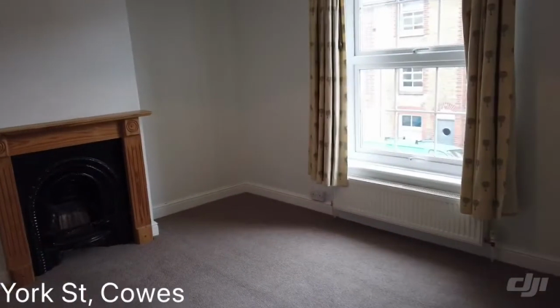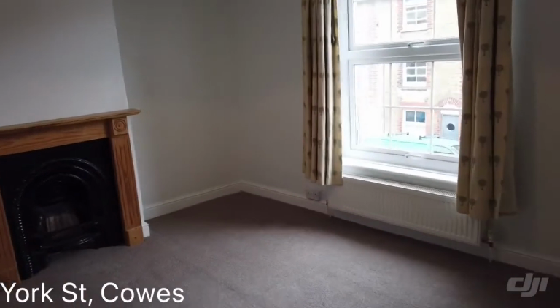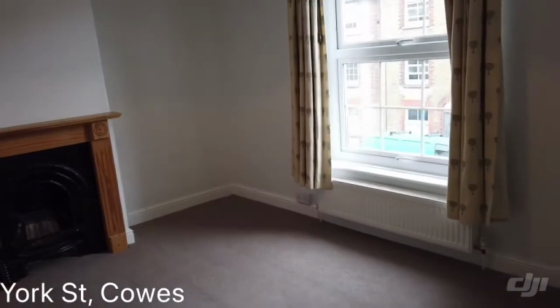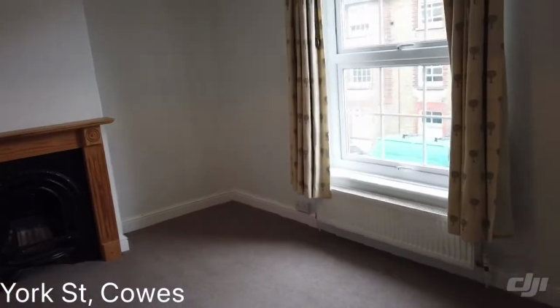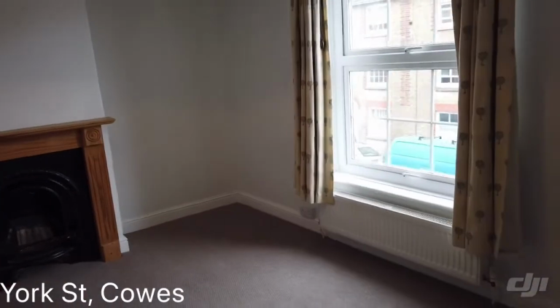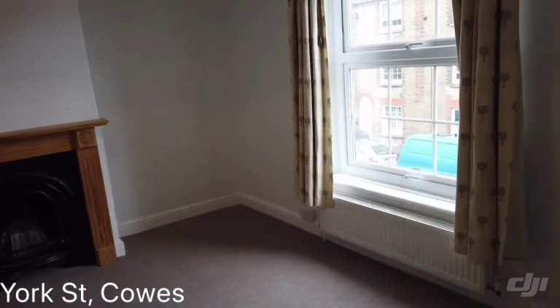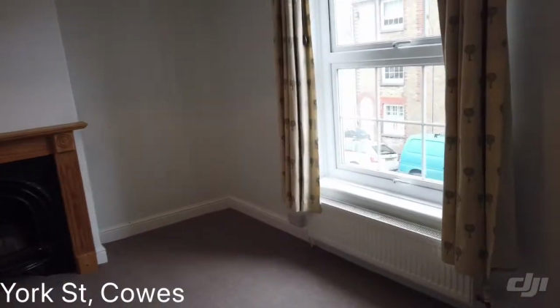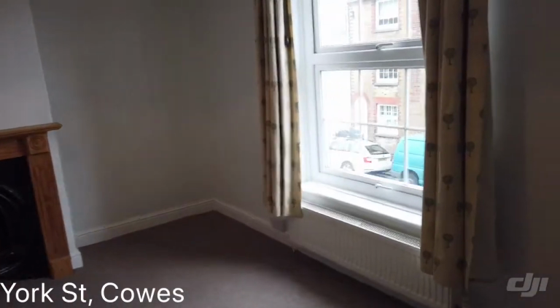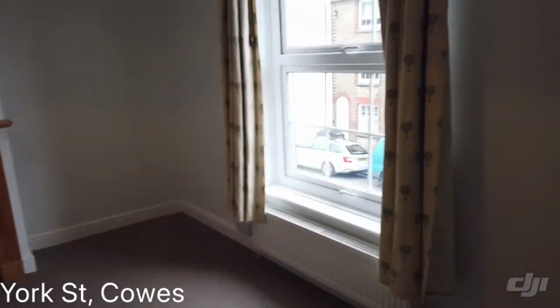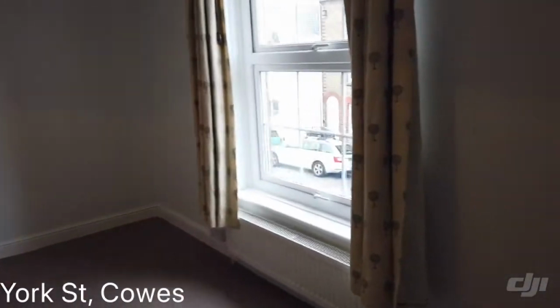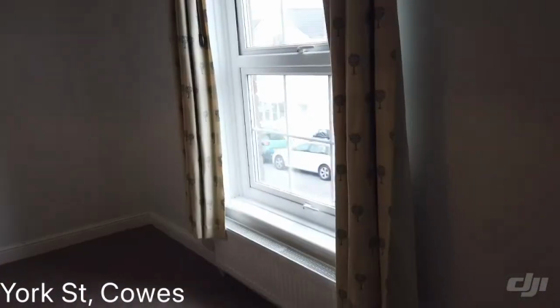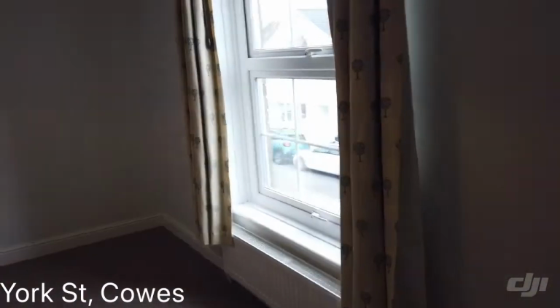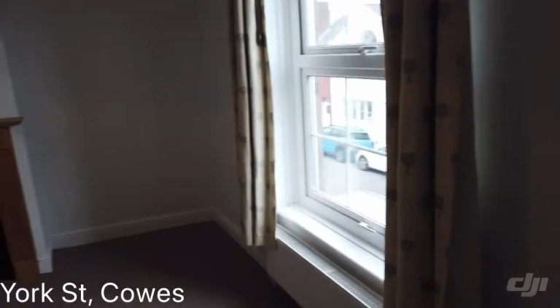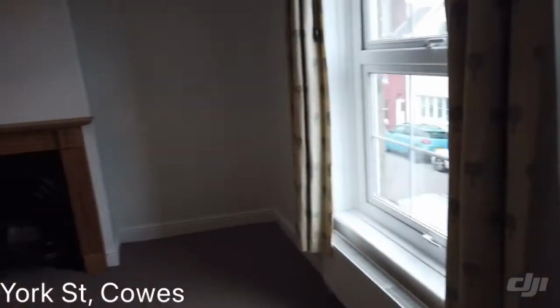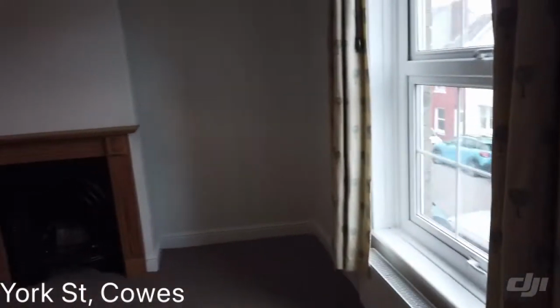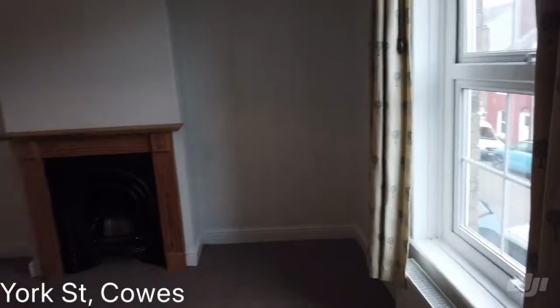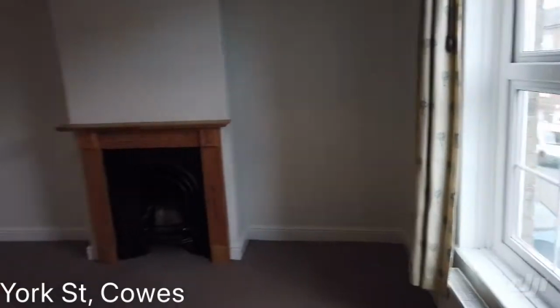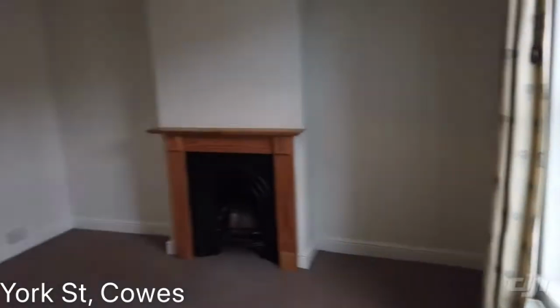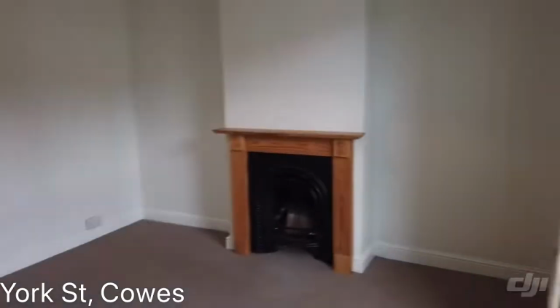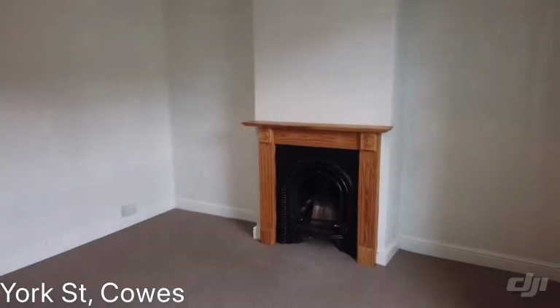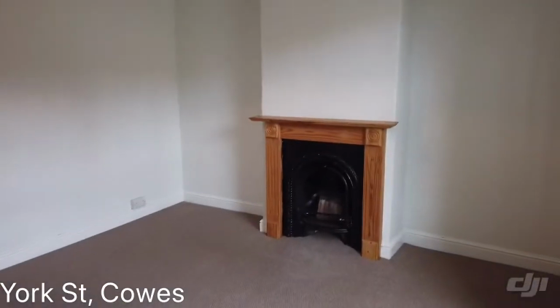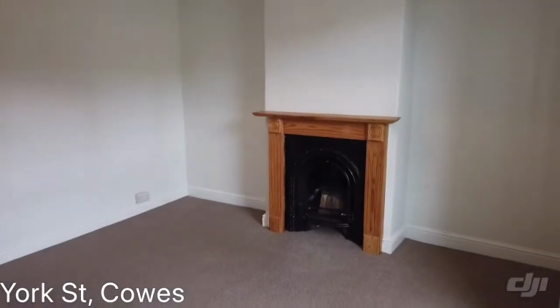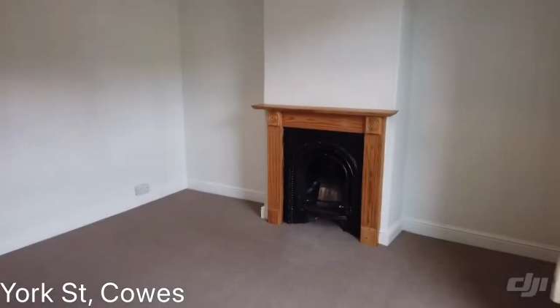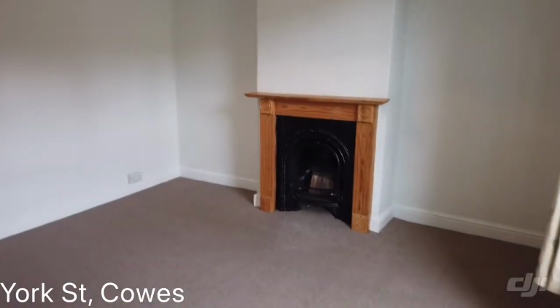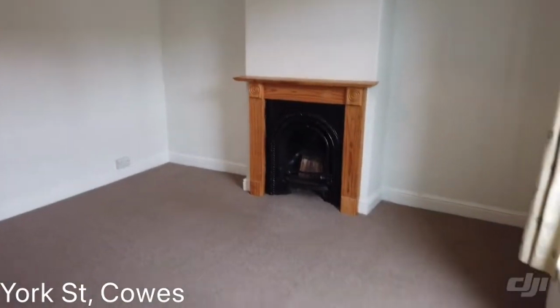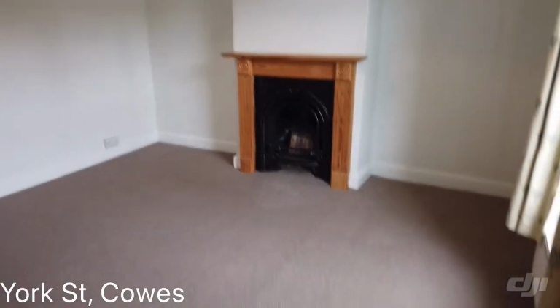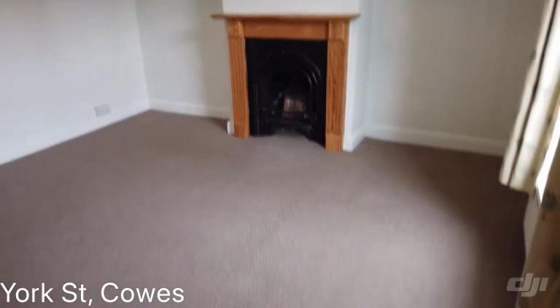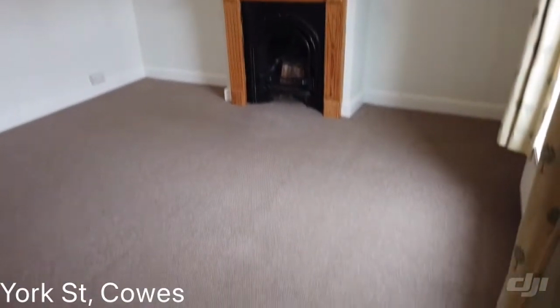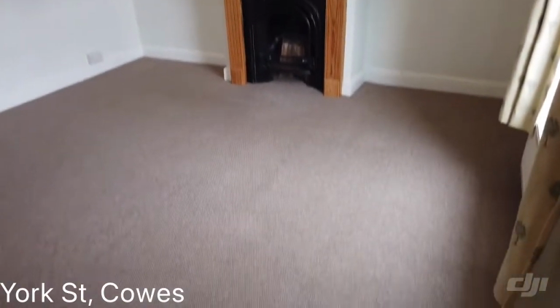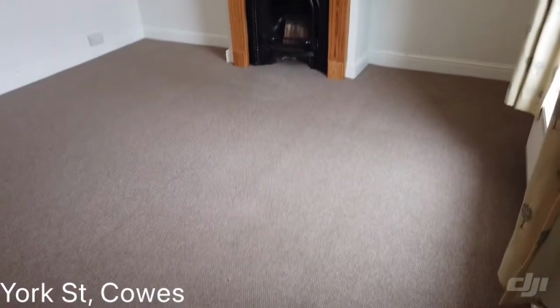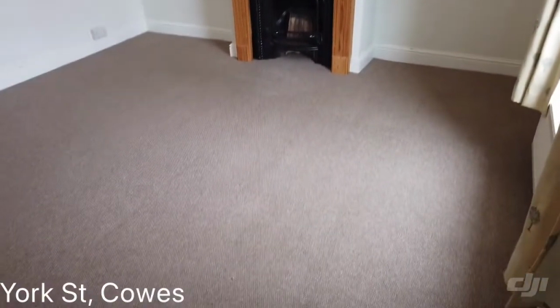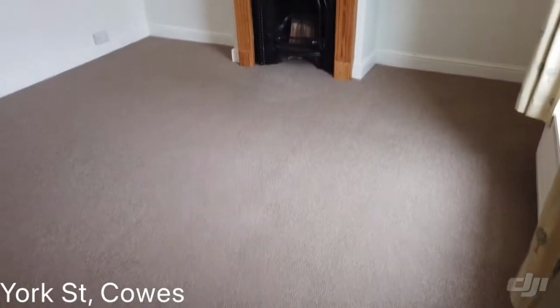And then the third bedroom — we've got really good sized bedrooms.